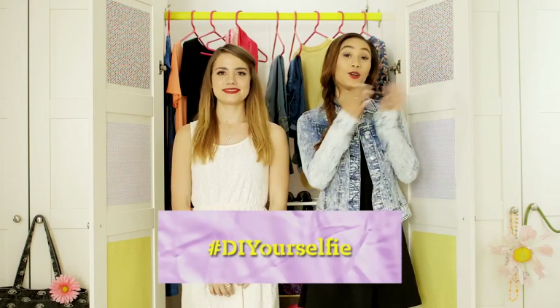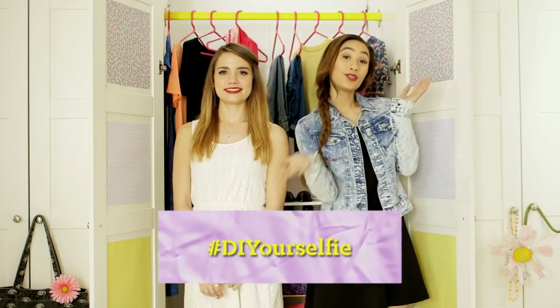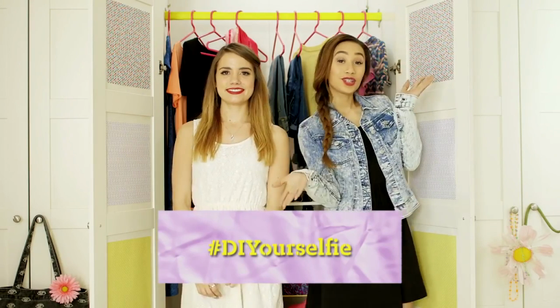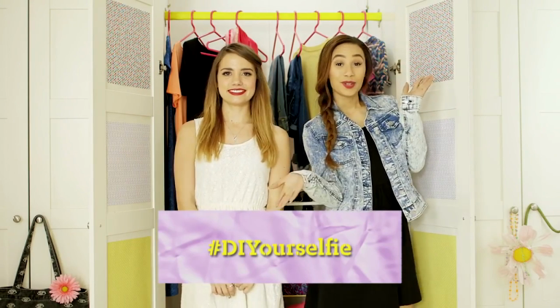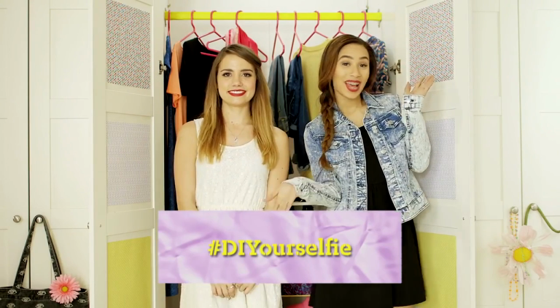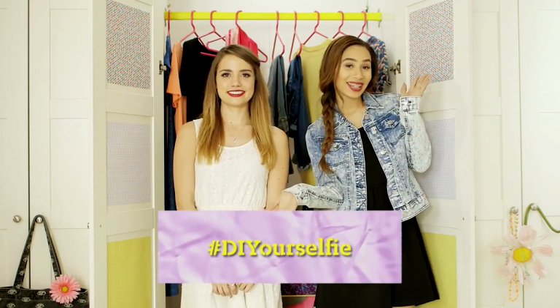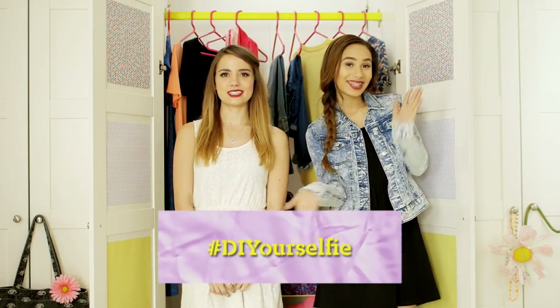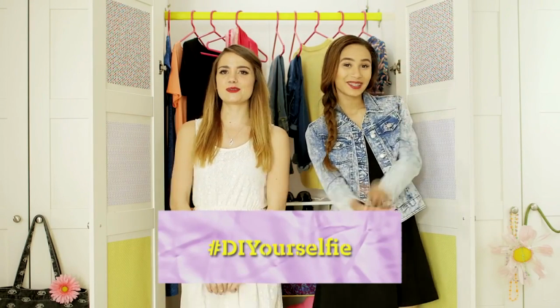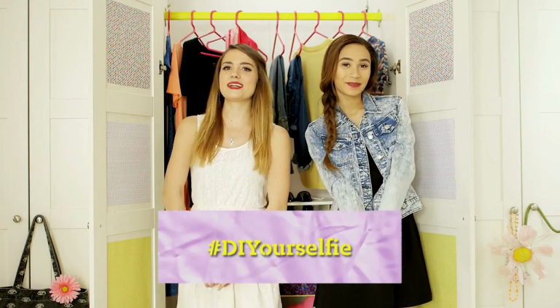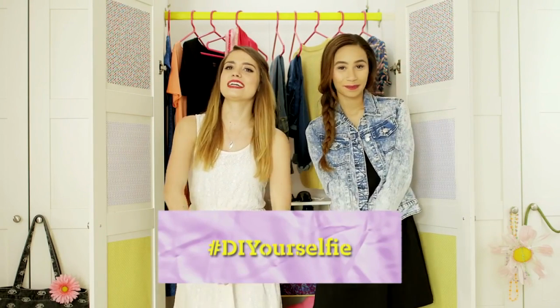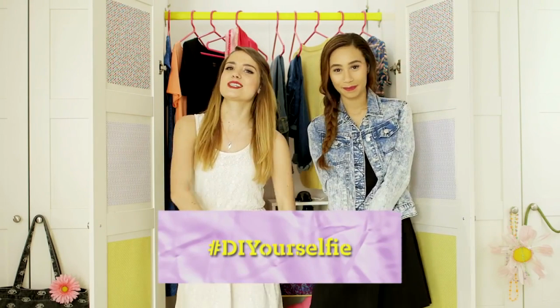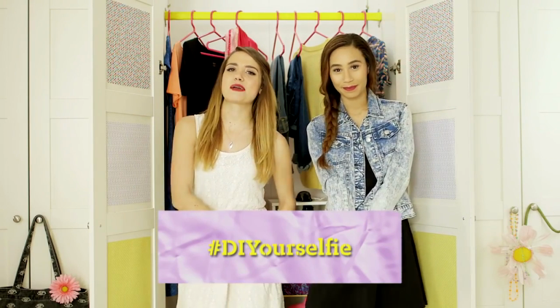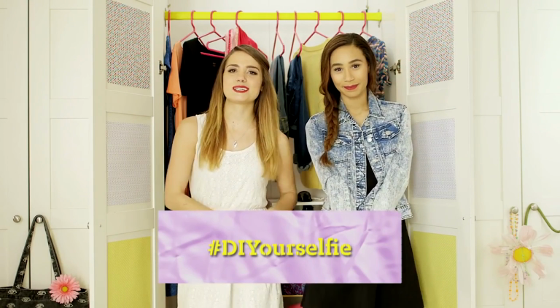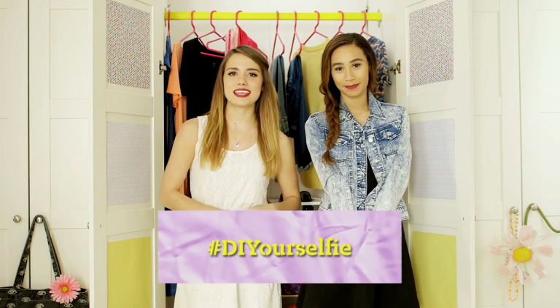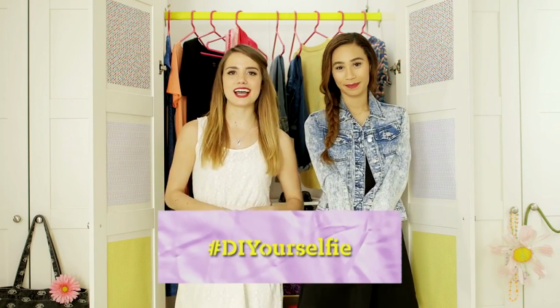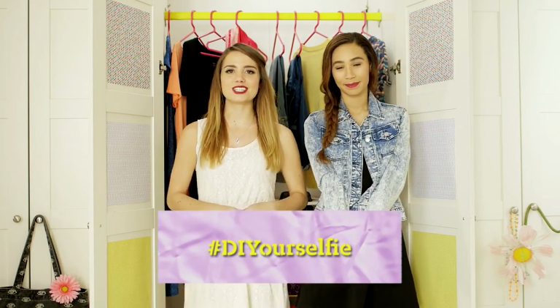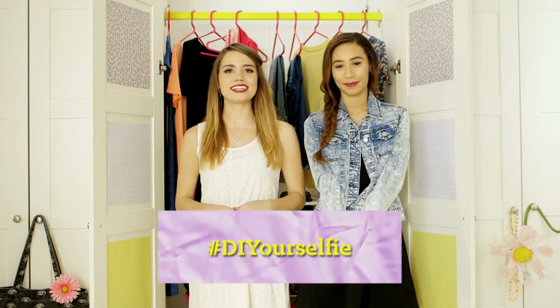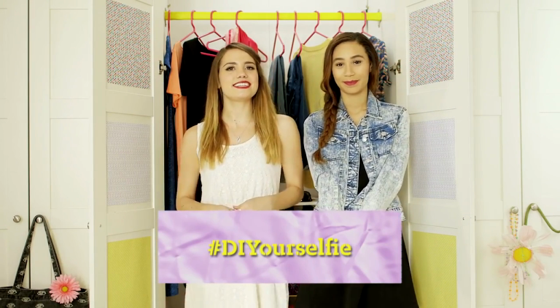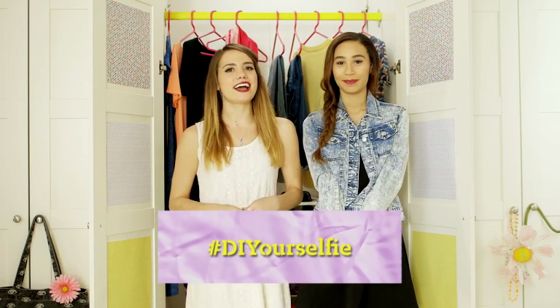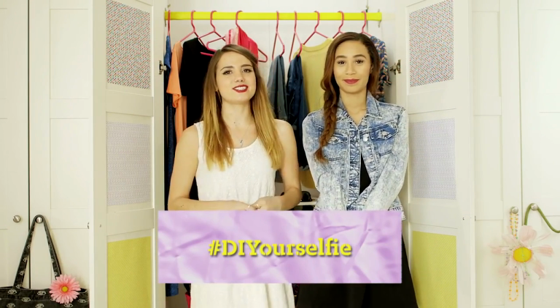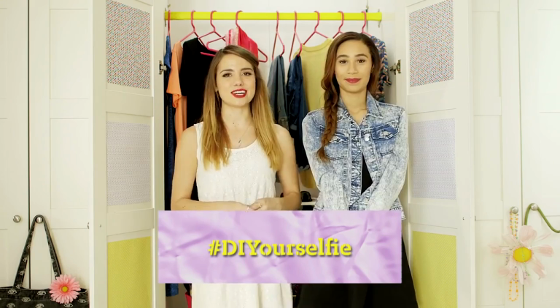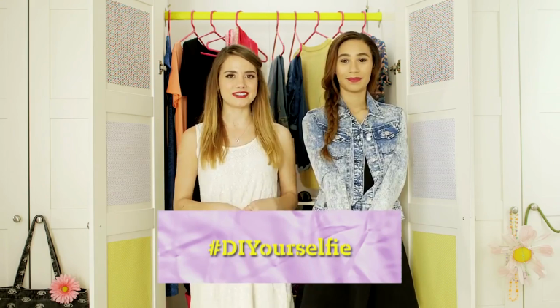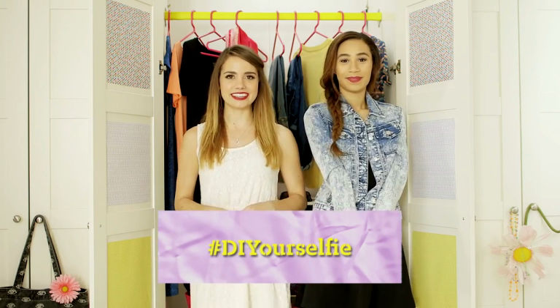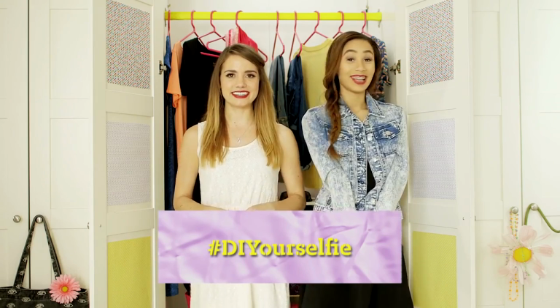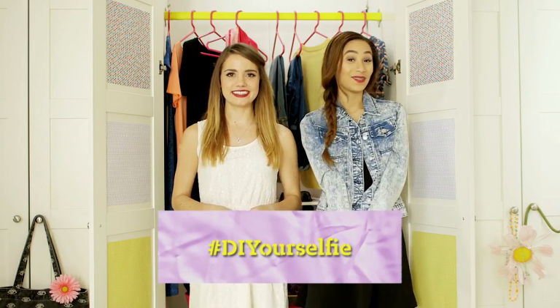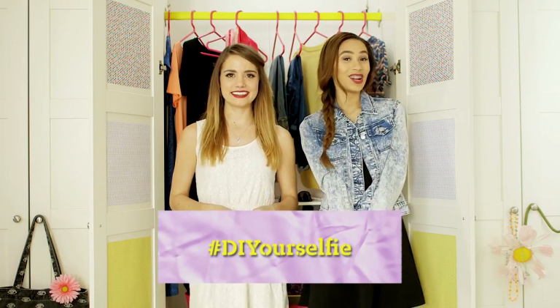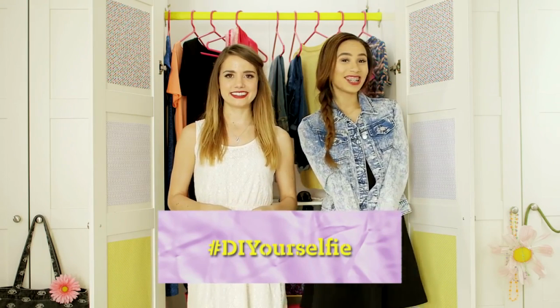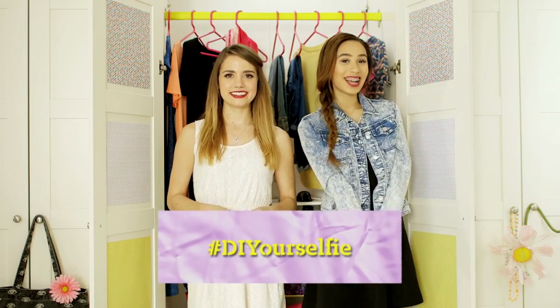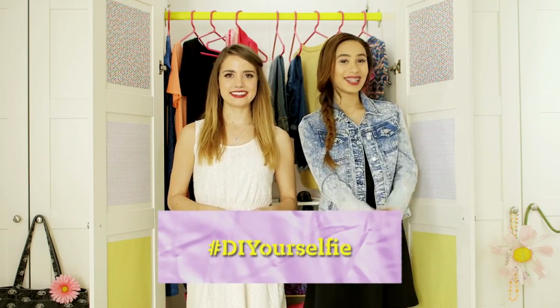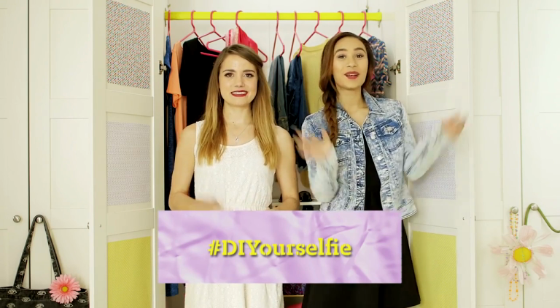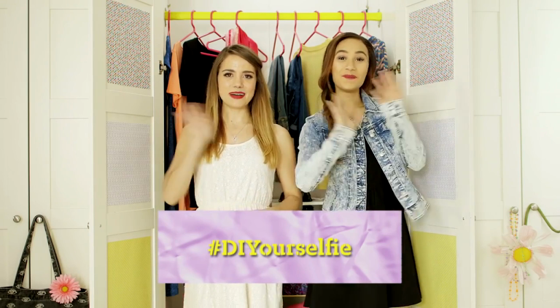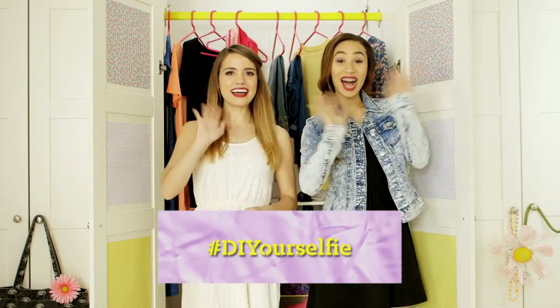Who's look should we do next? Tweet or Instagram us with the hashtag DIYourSelfie. Thanks for watching, guys. Bye!